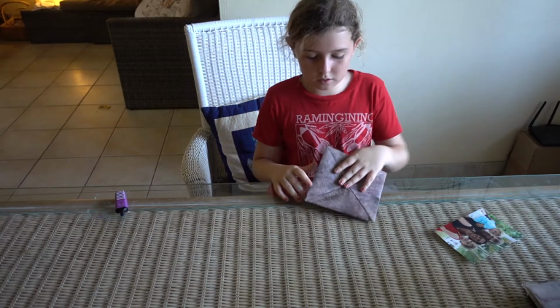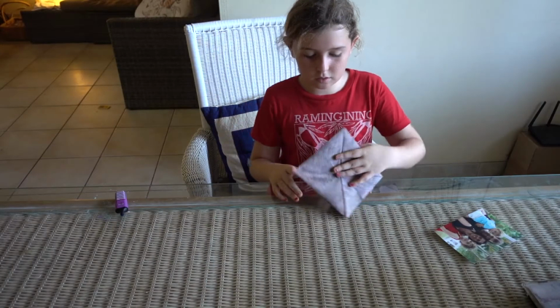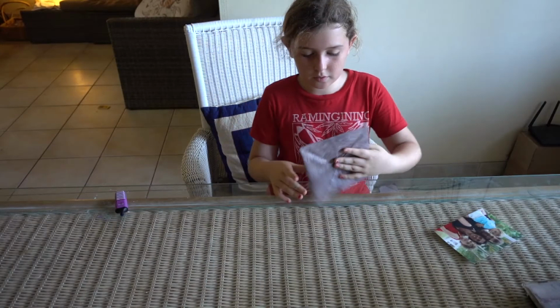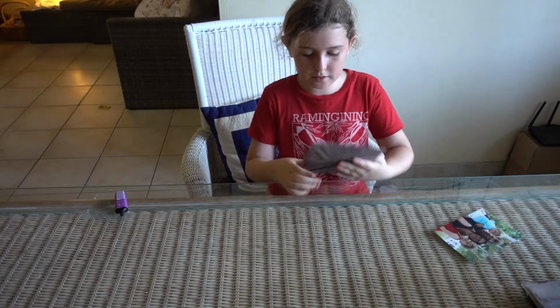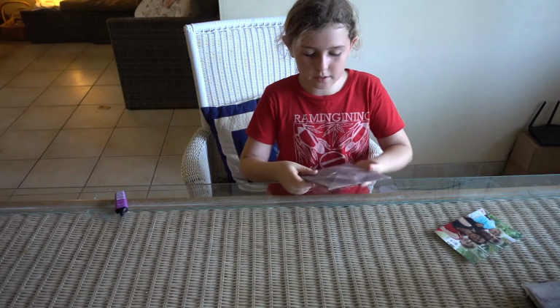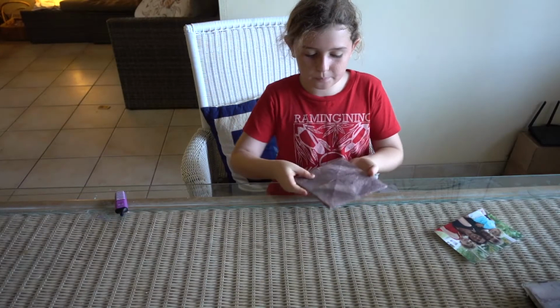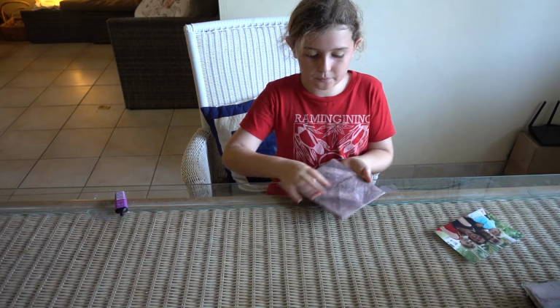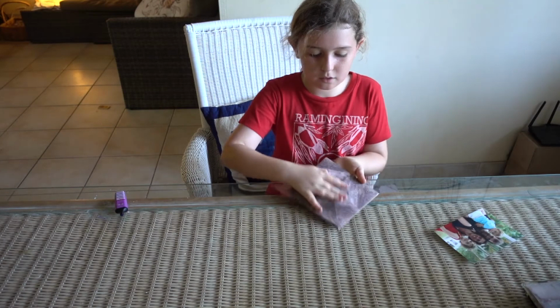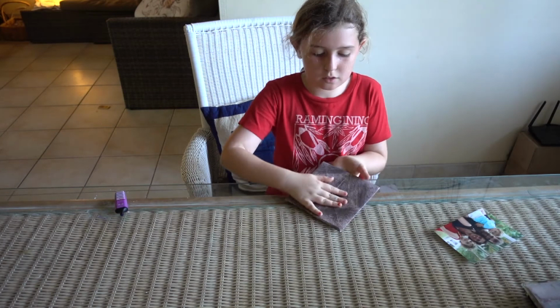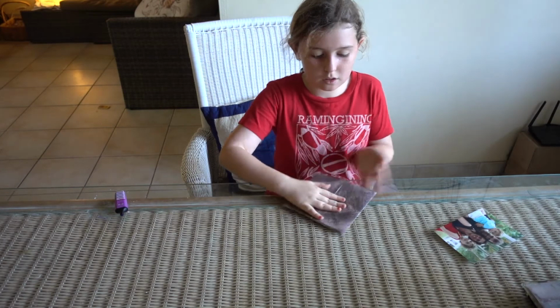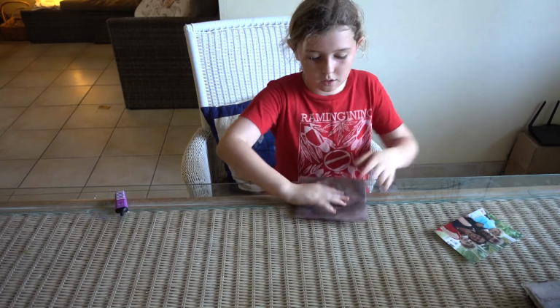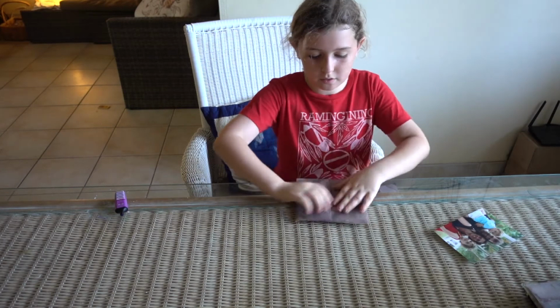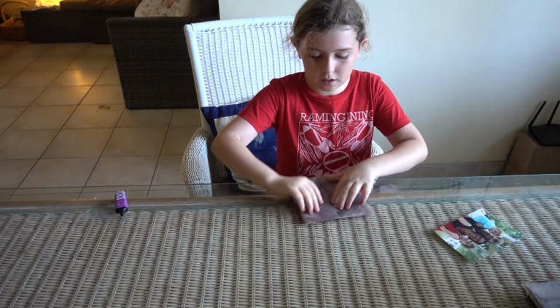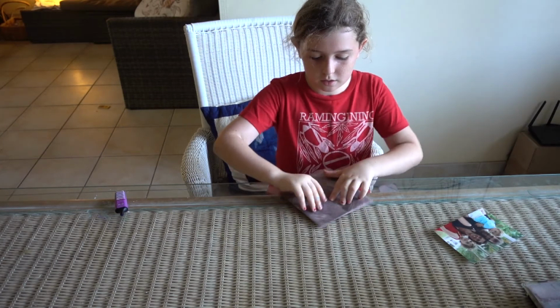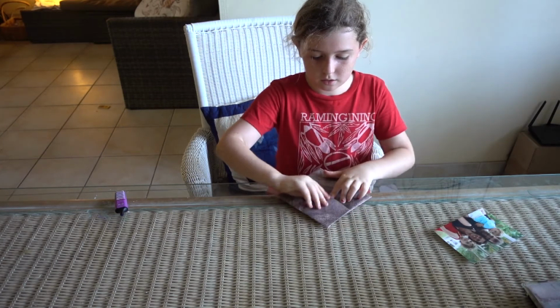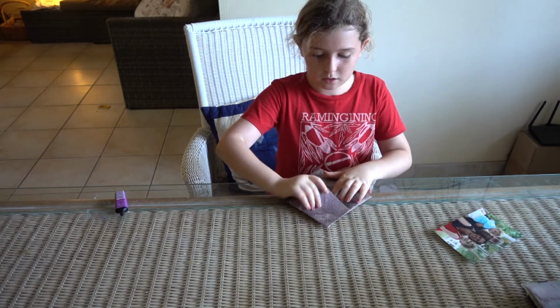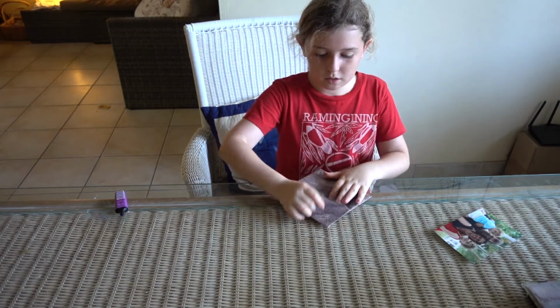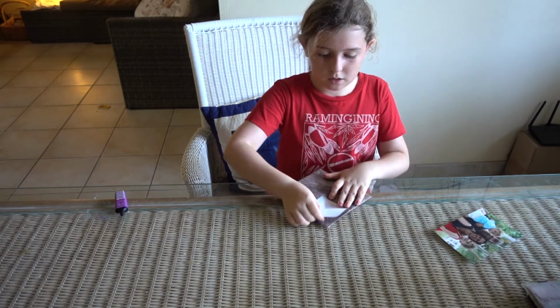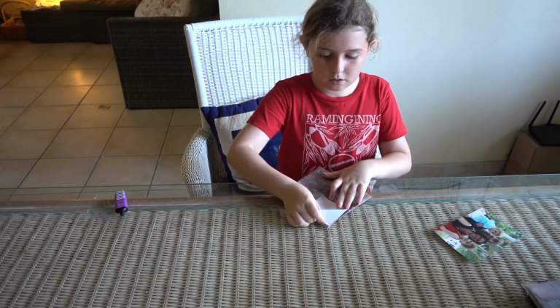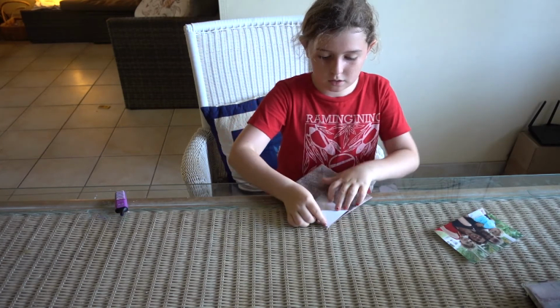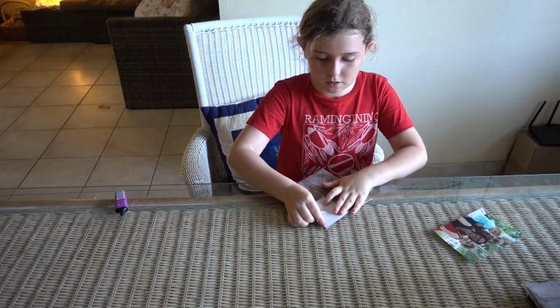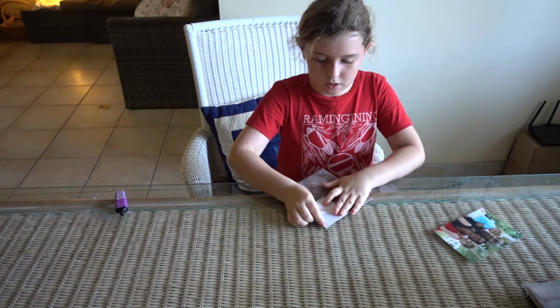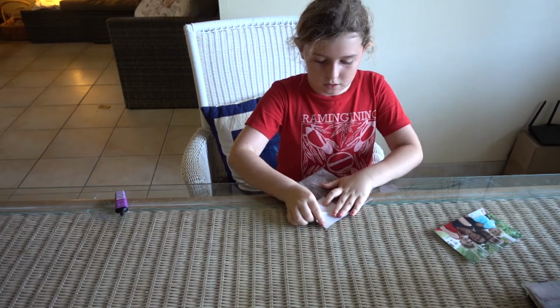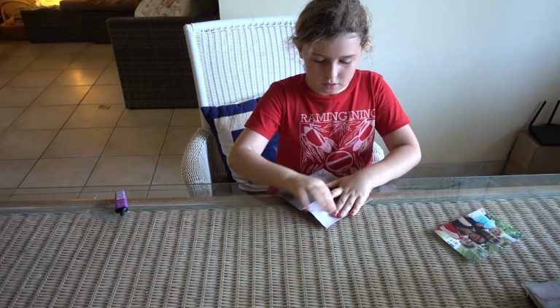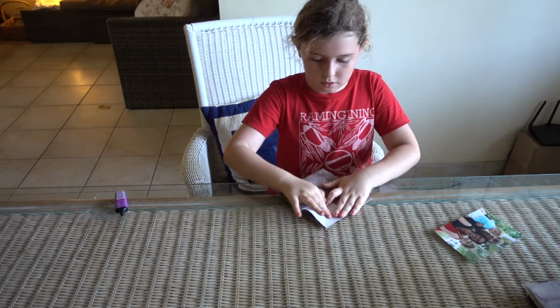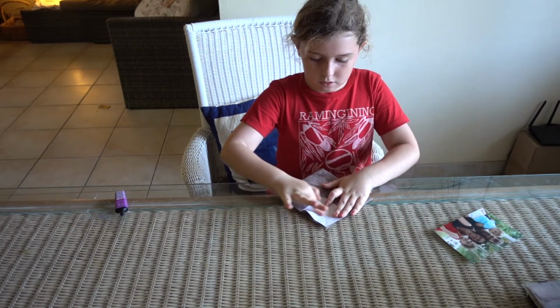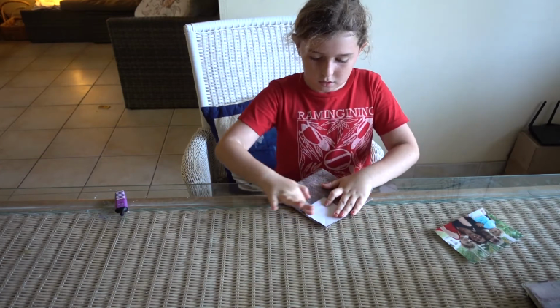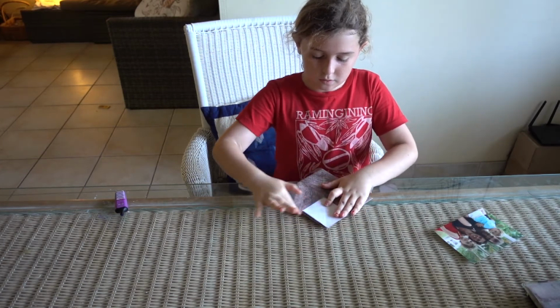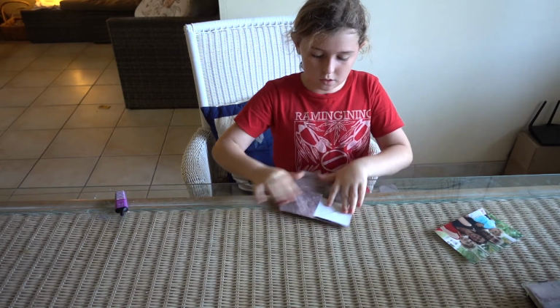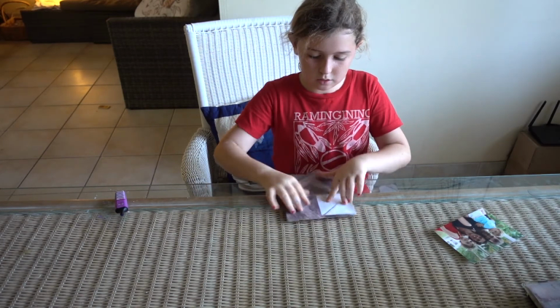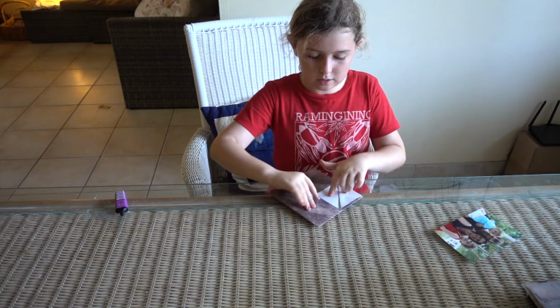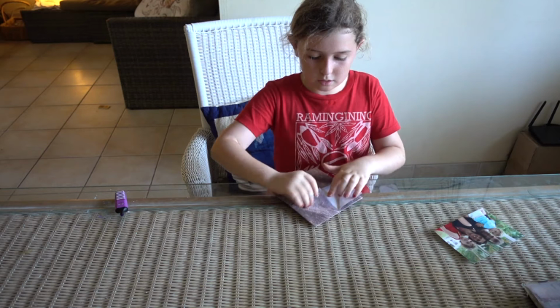First step, turn it over here and start putting these out.